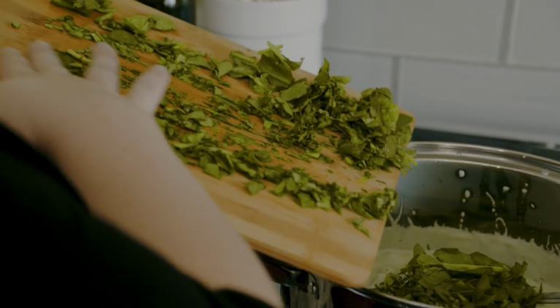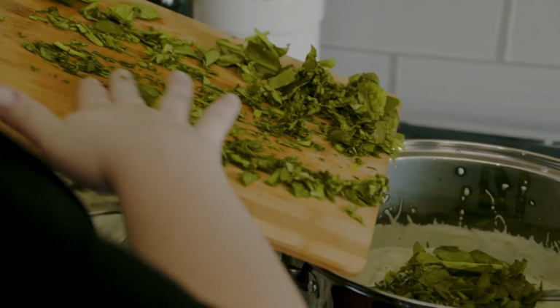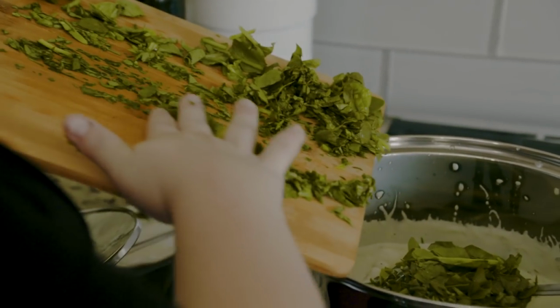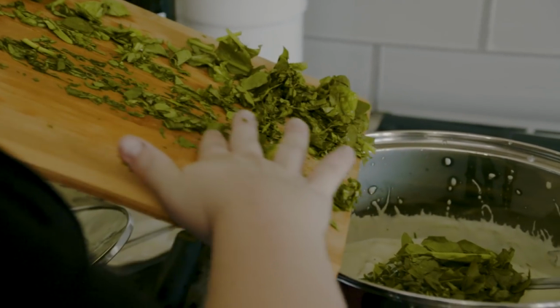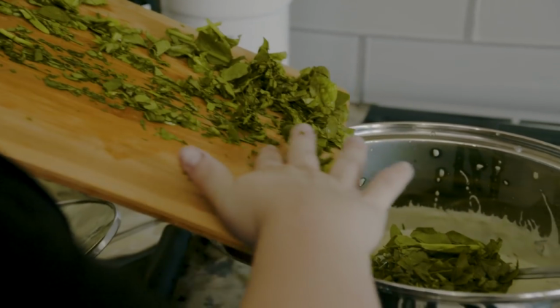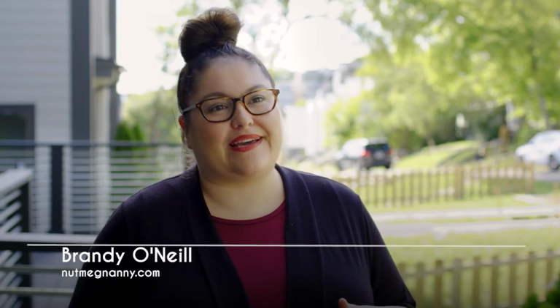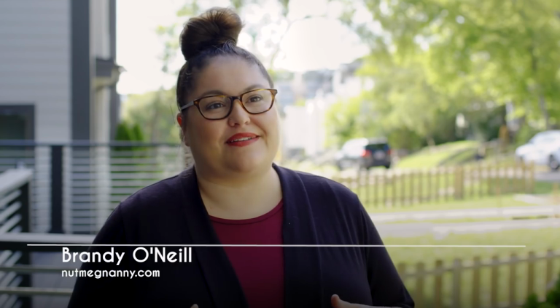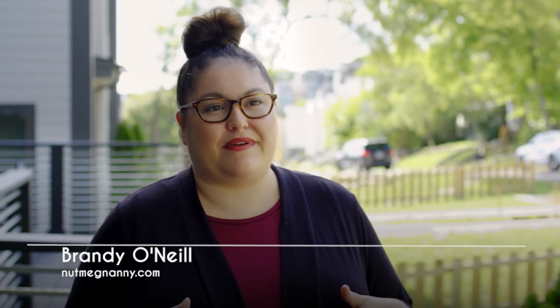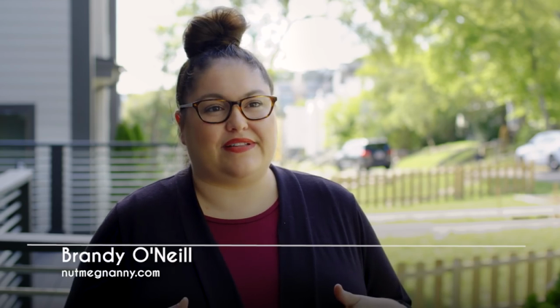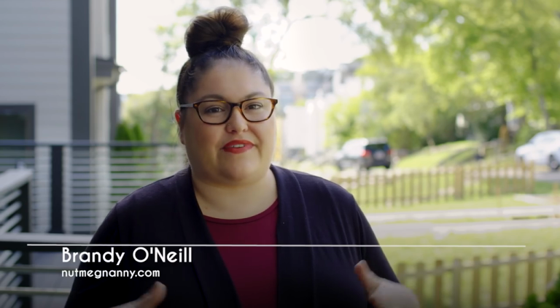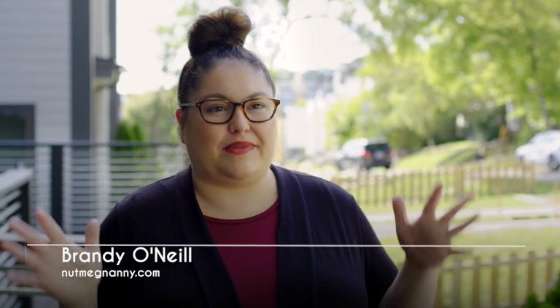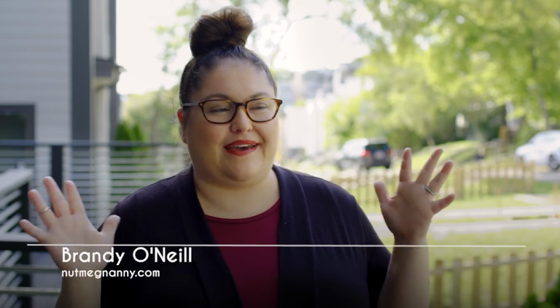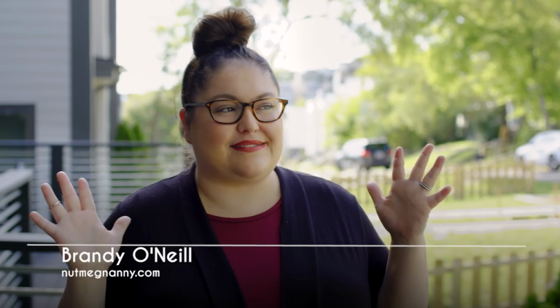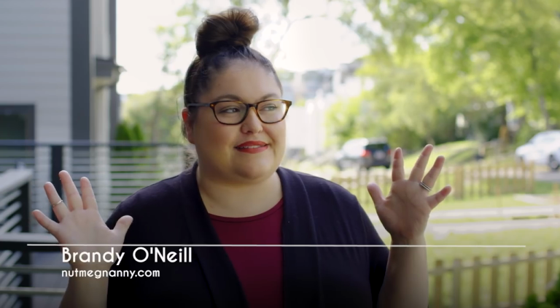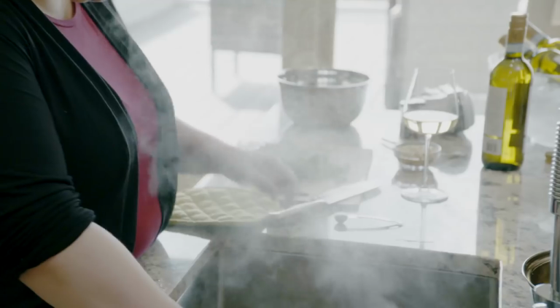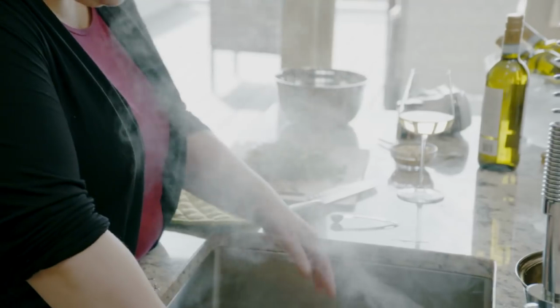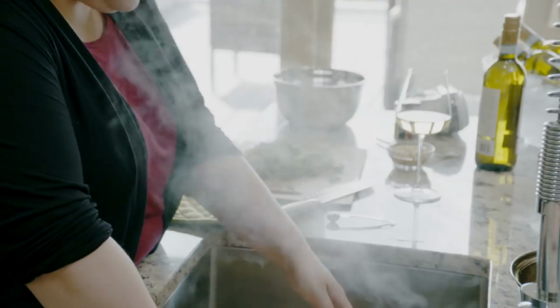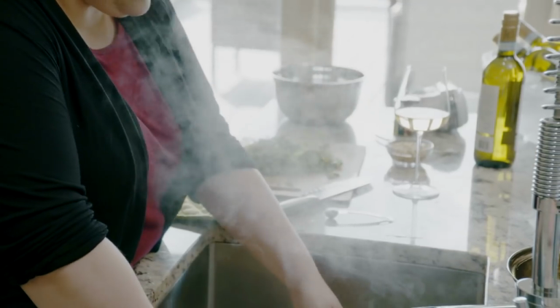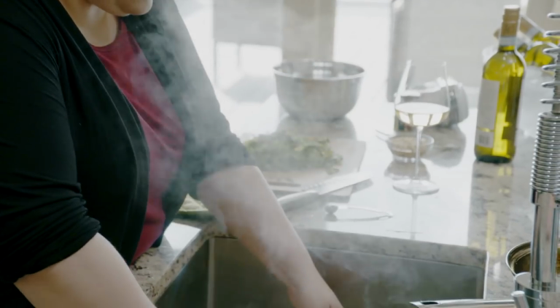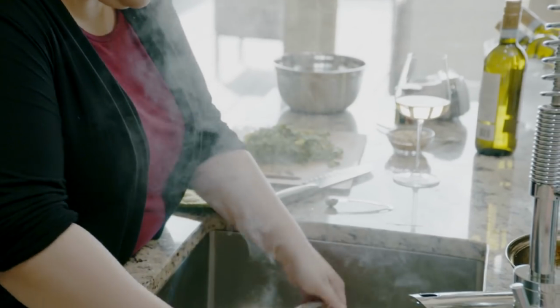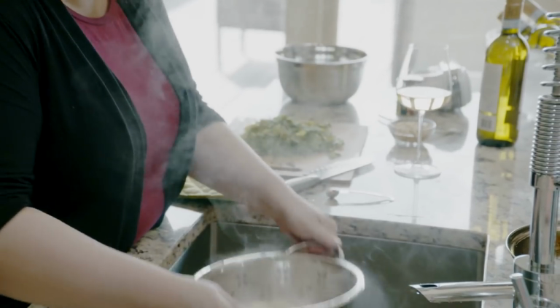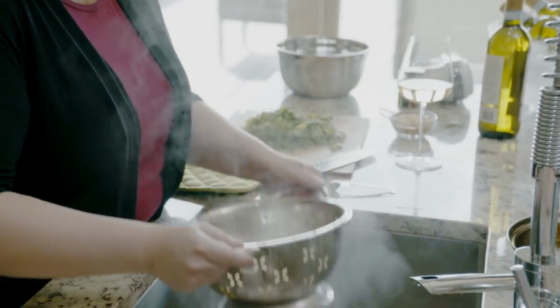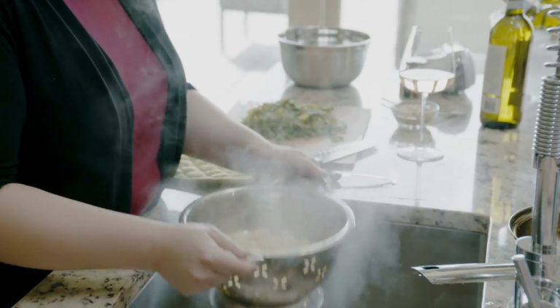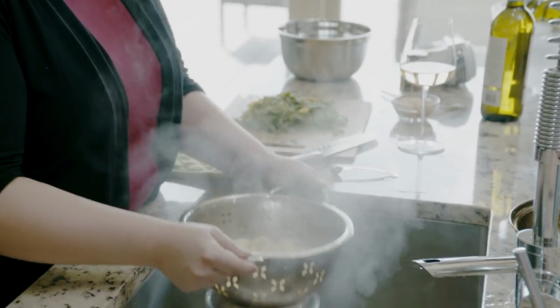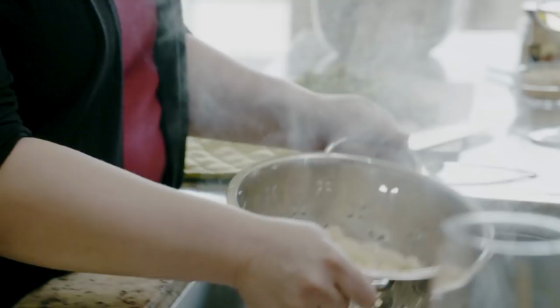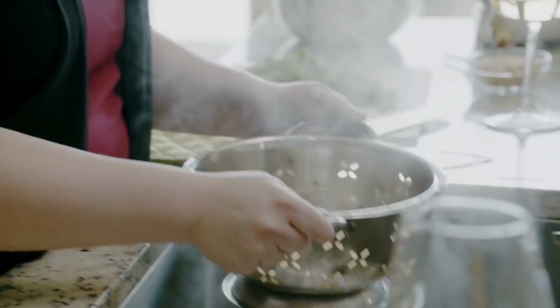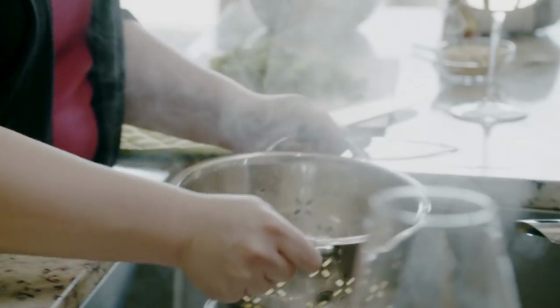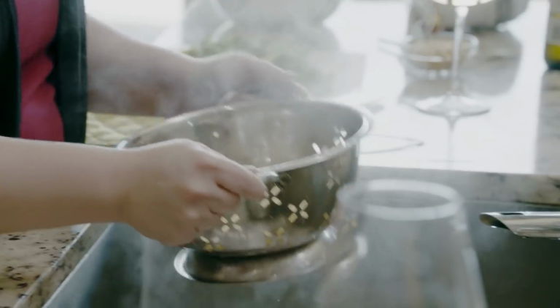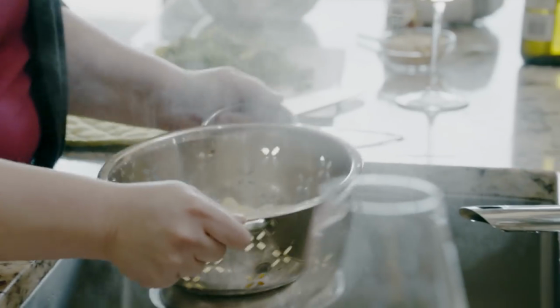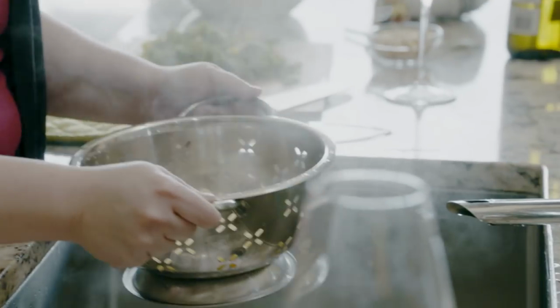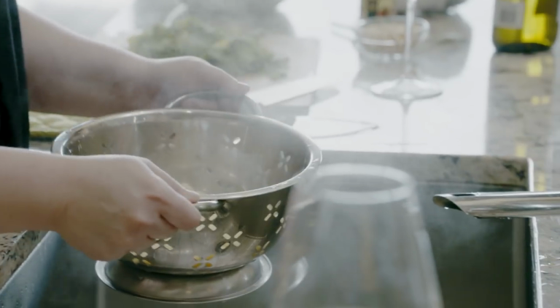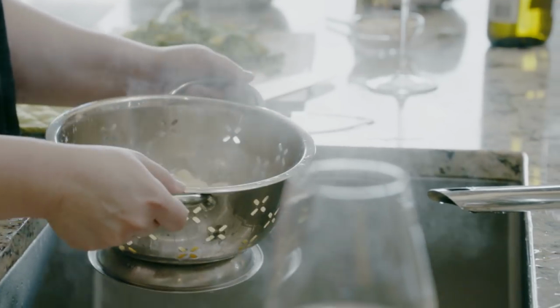Food is the best way to connect with my friends and family. To me, when I make my friends food, it's the way that I show love.